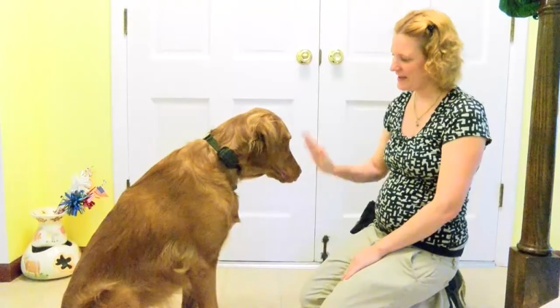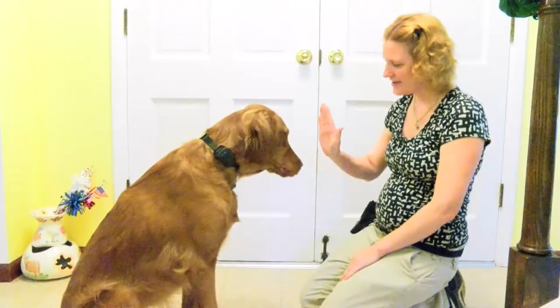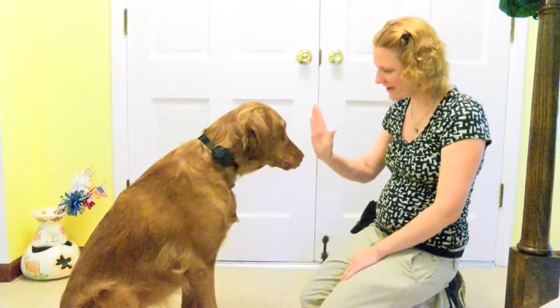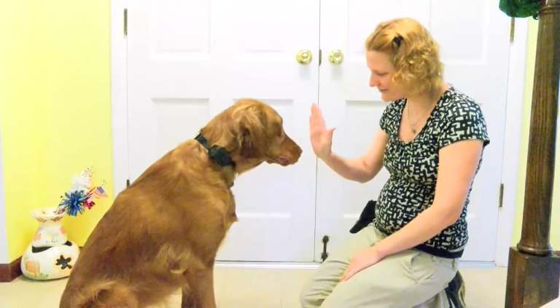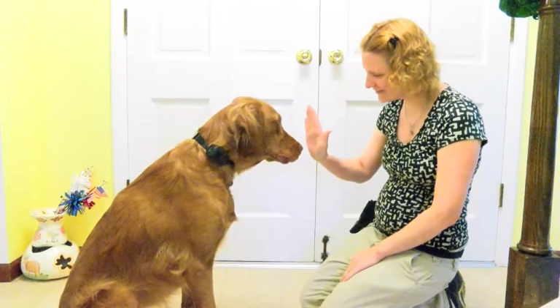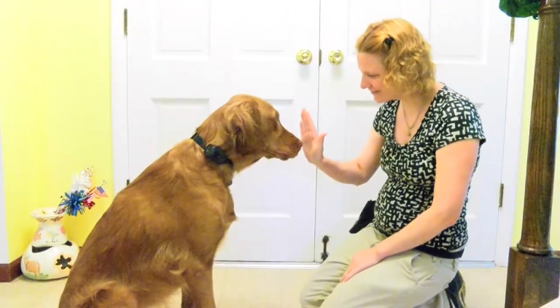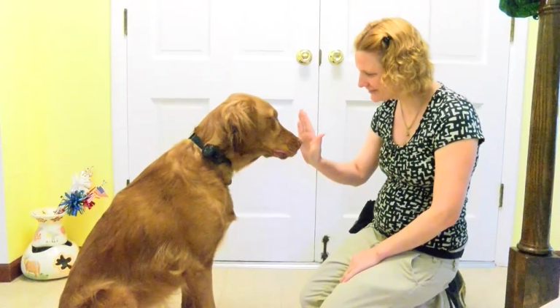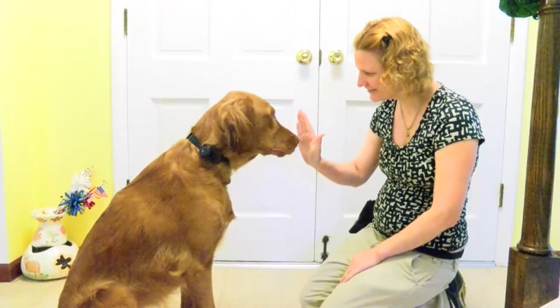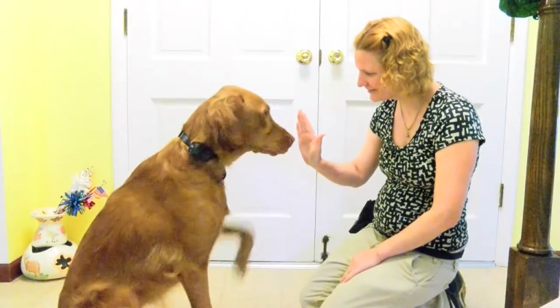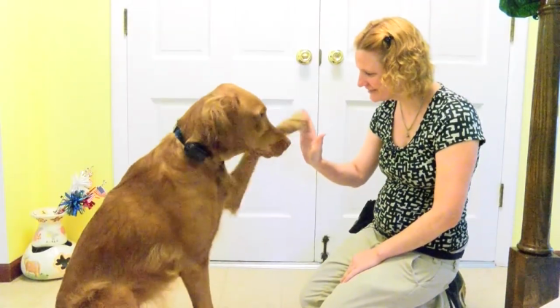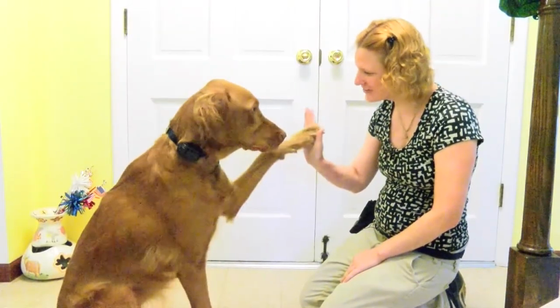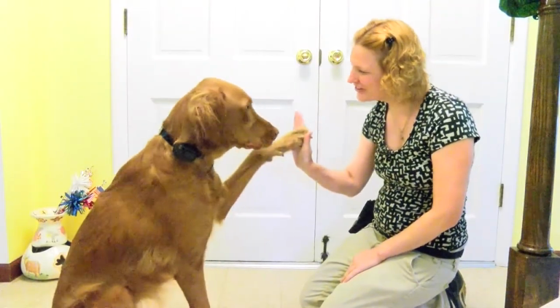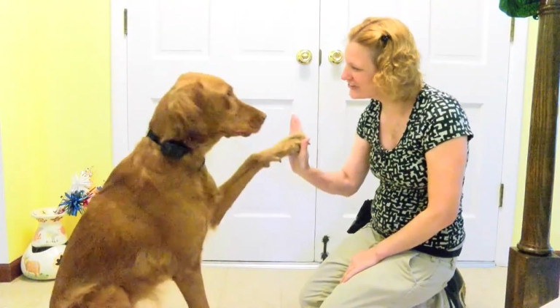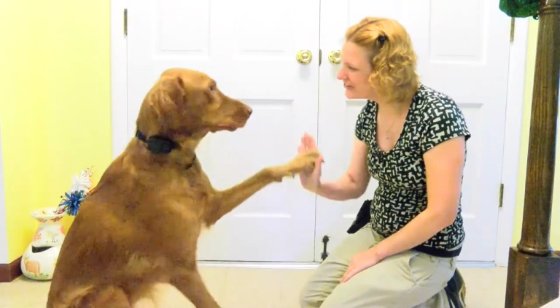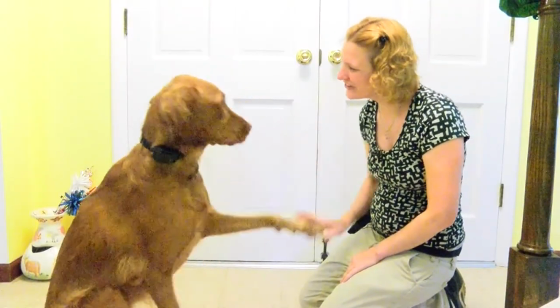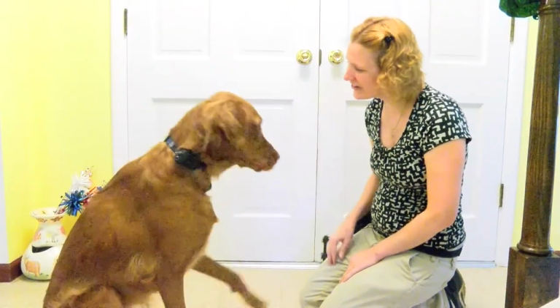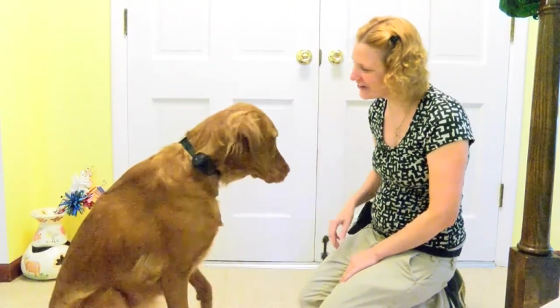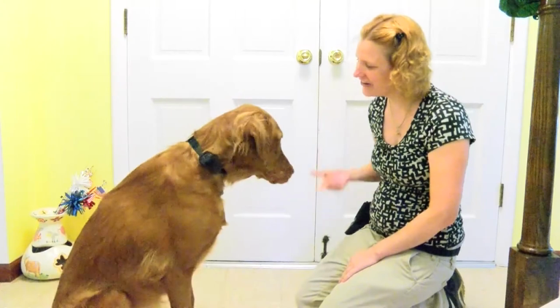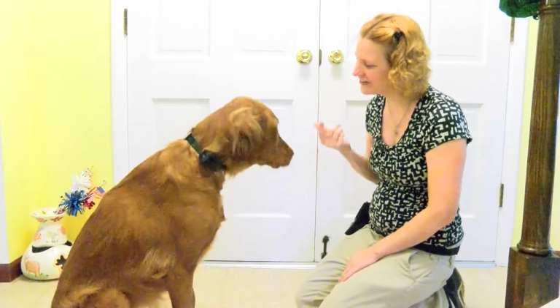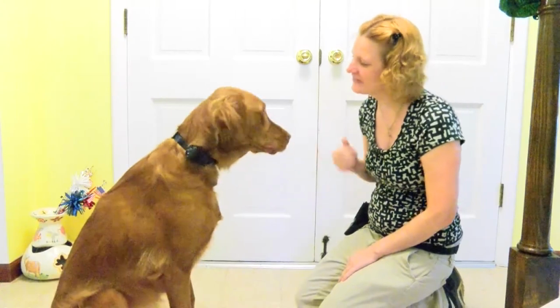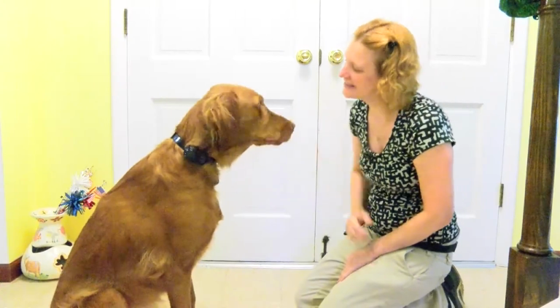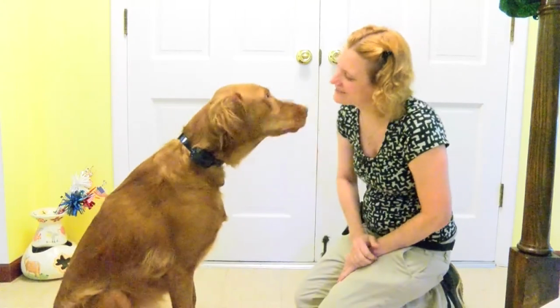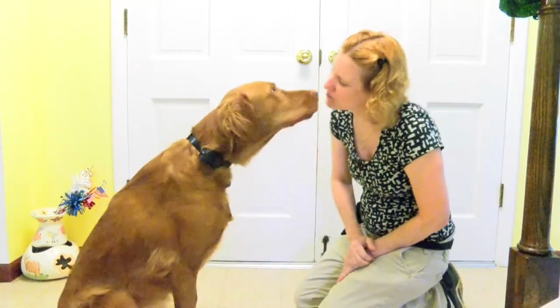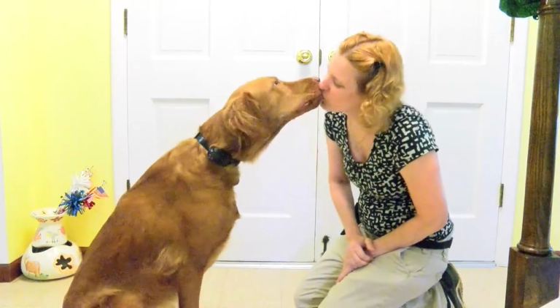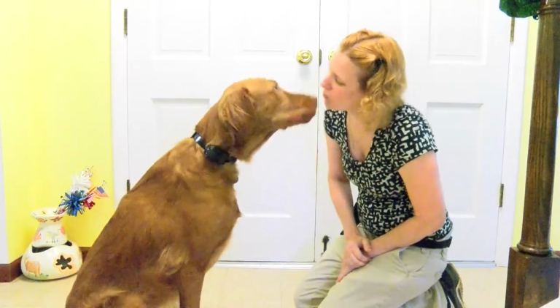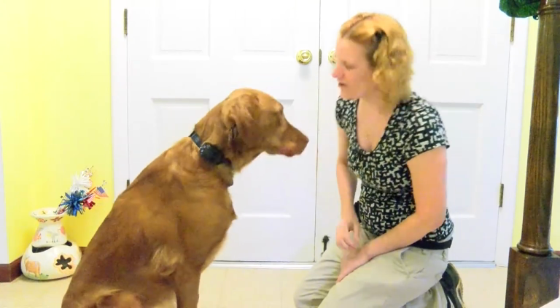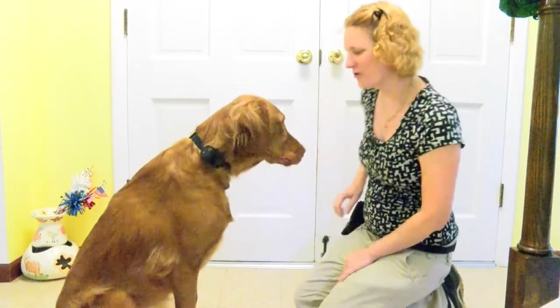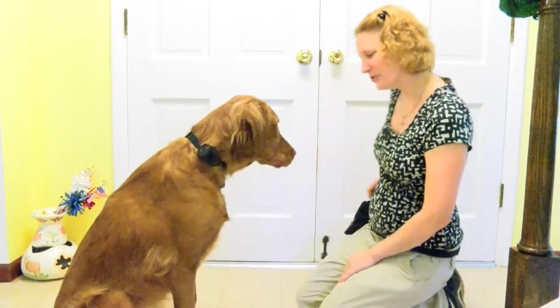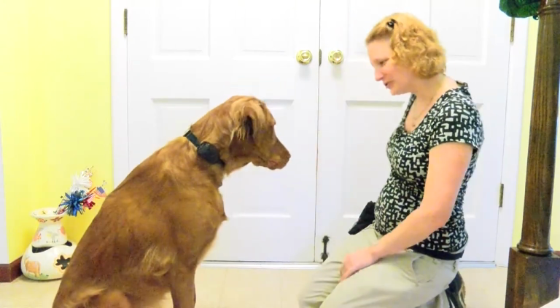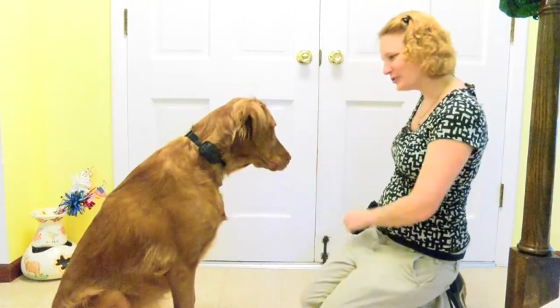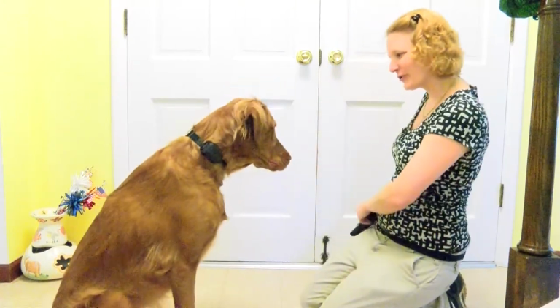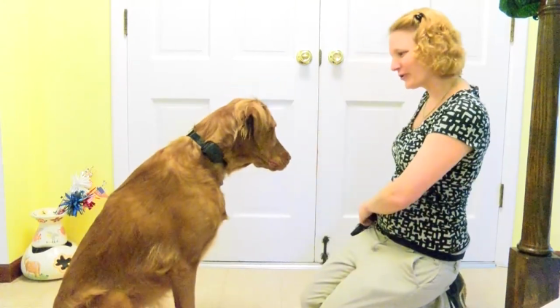Use your fingers to comb the hair out of the way so that the contact points are actually touching the dog's skin.